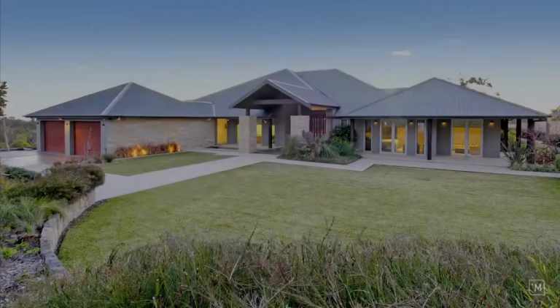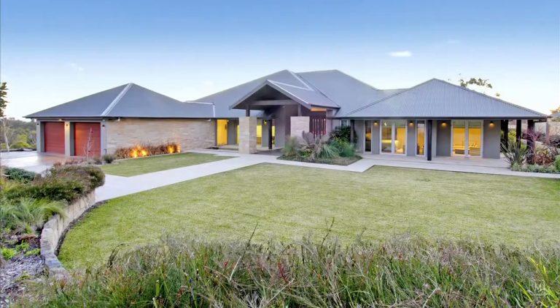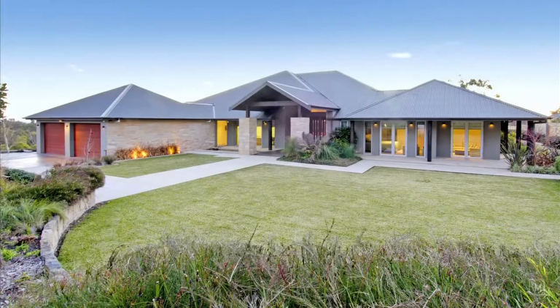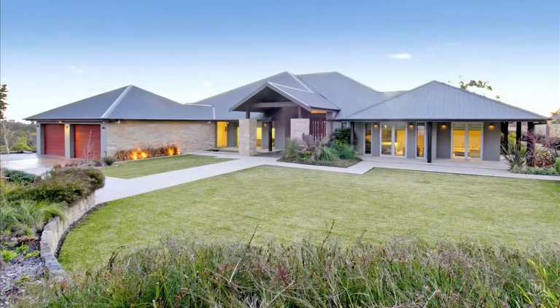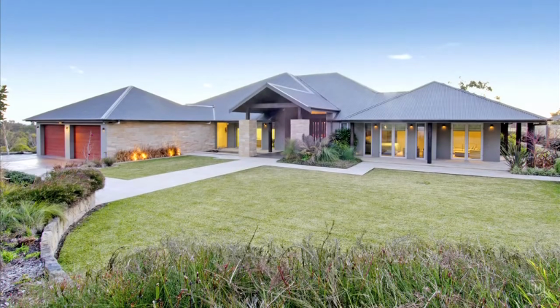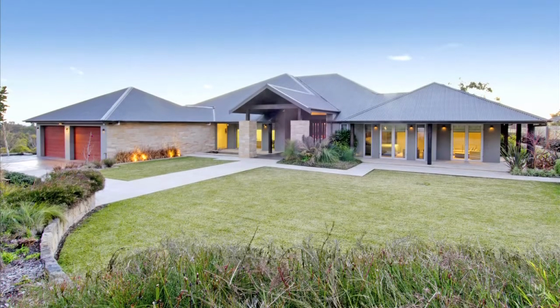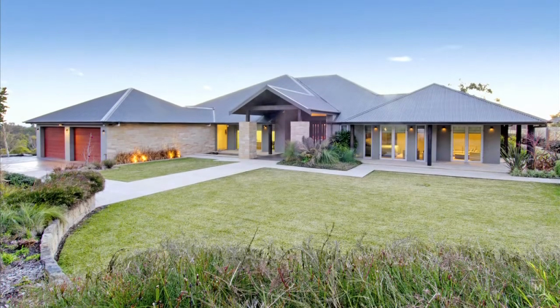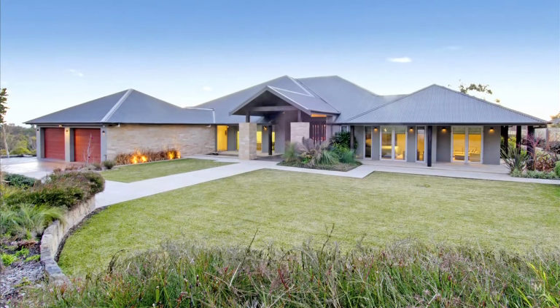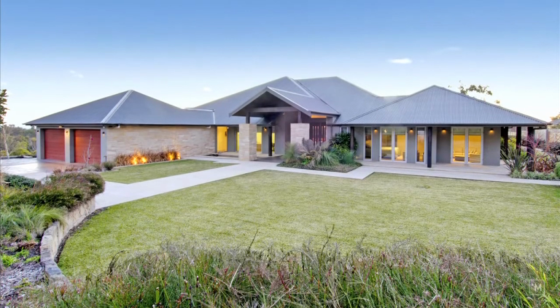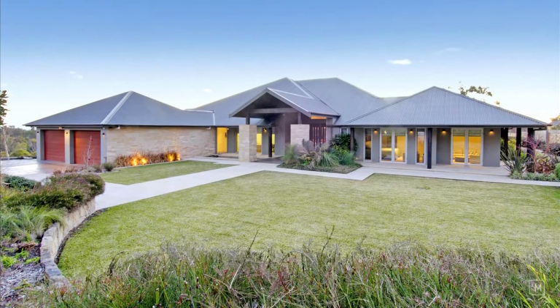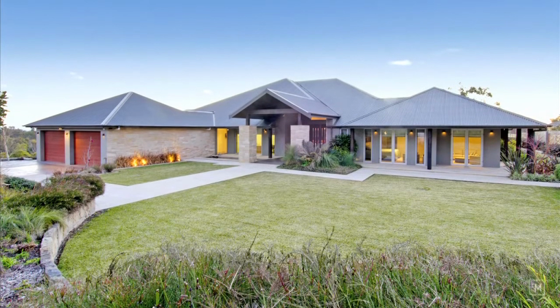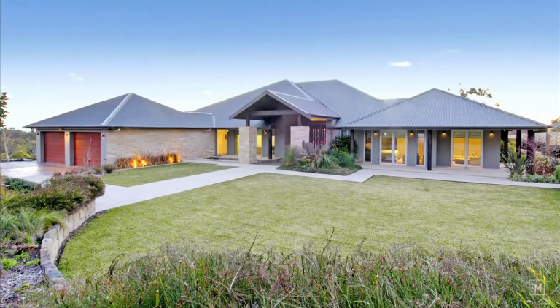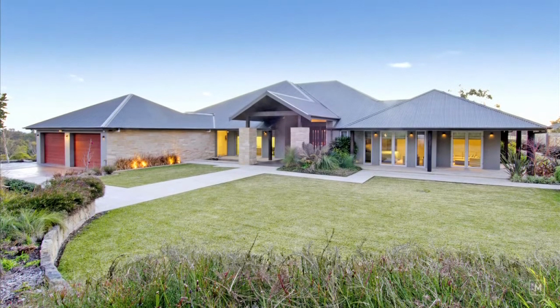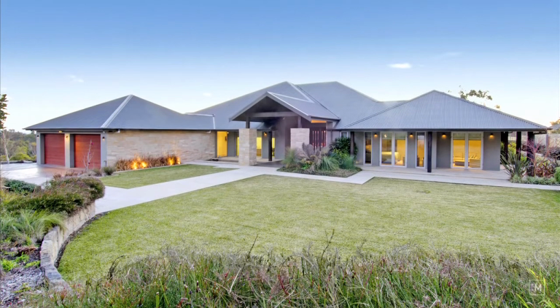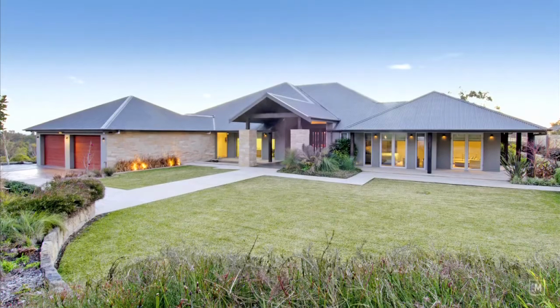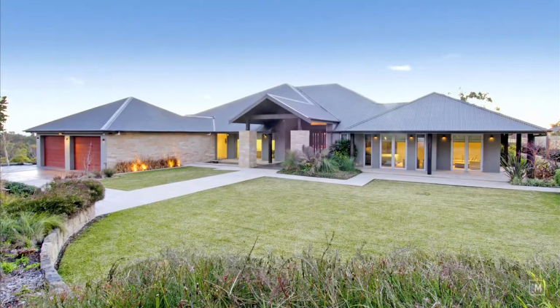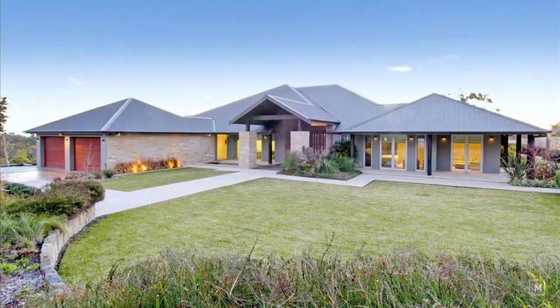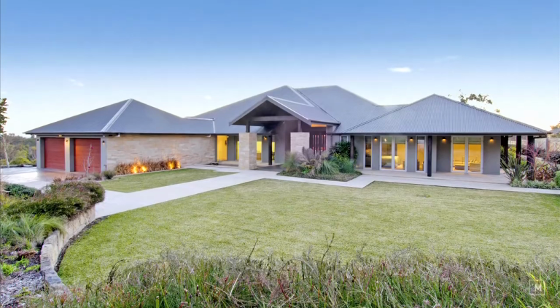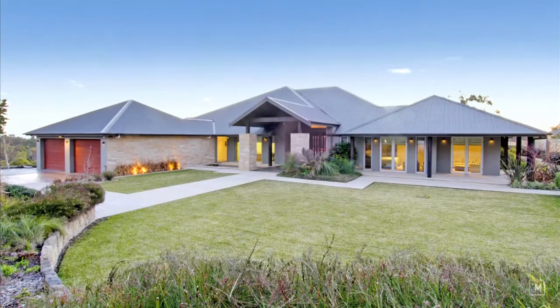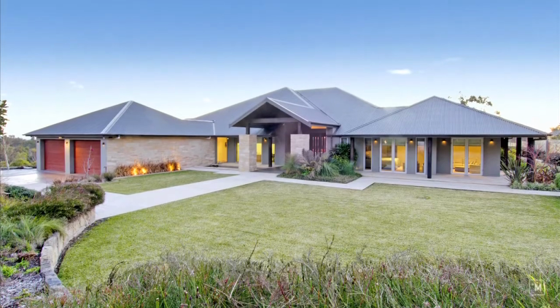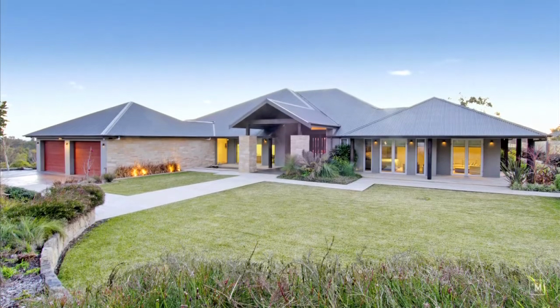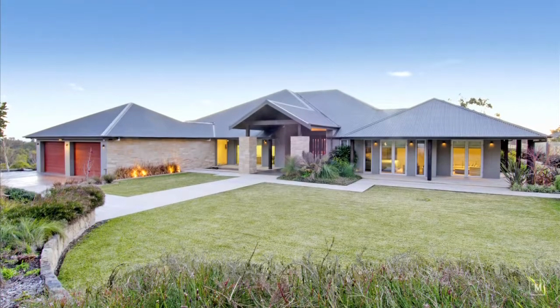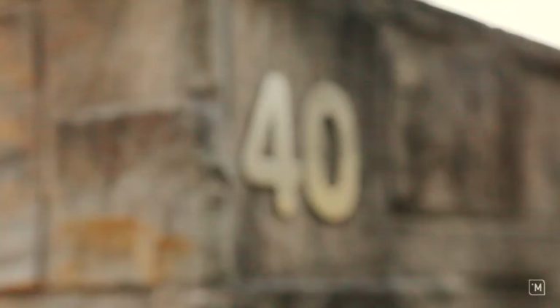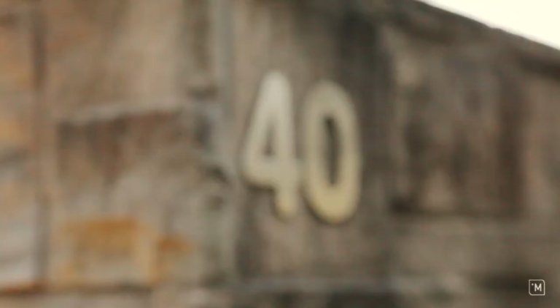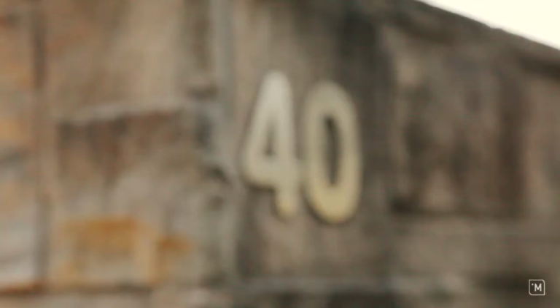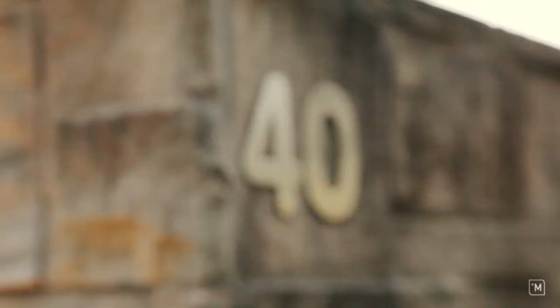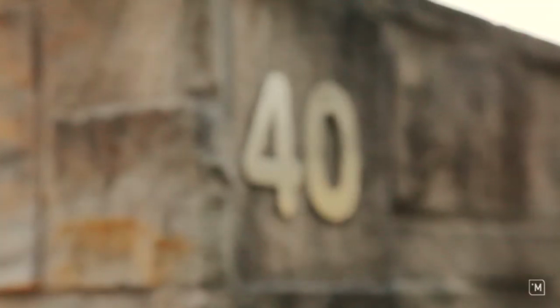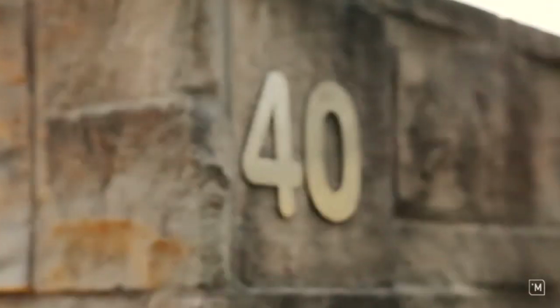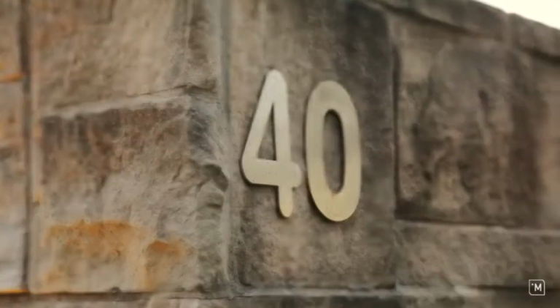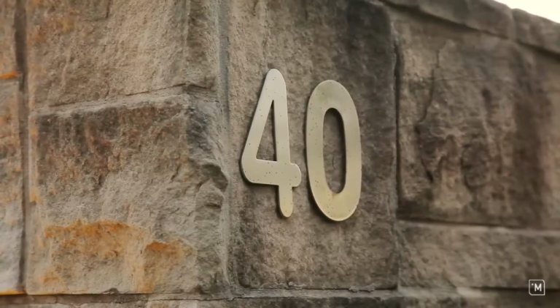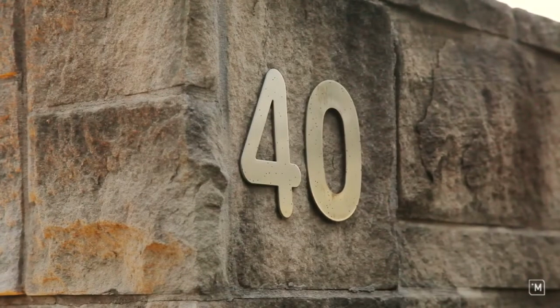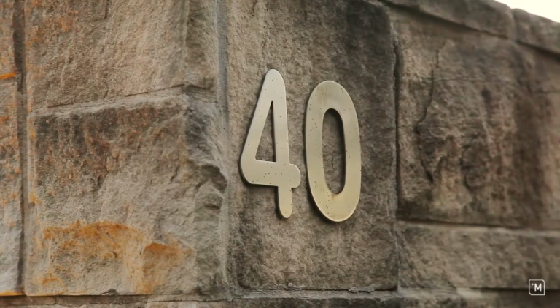Hi, my name is Peter Coluso from LJ Hooker Dural and I welcome you to number 40 Sagars Road, Dural.